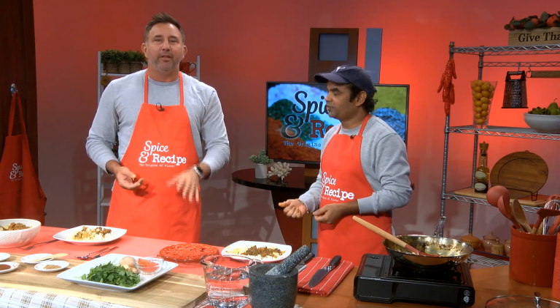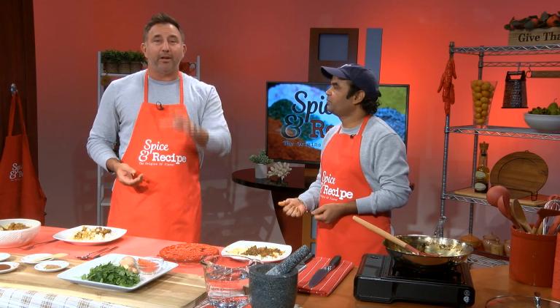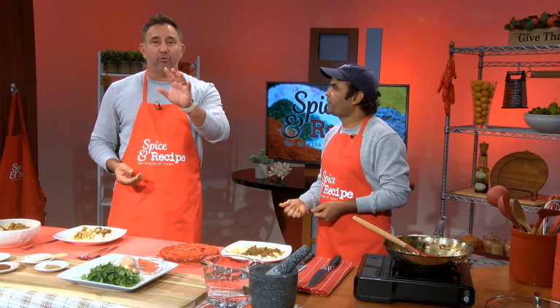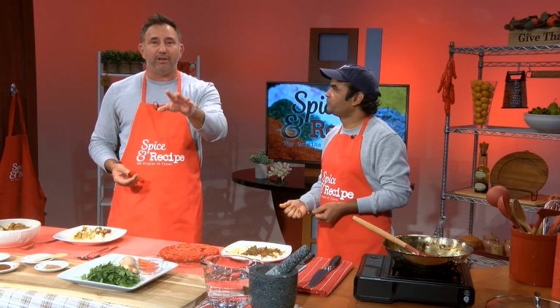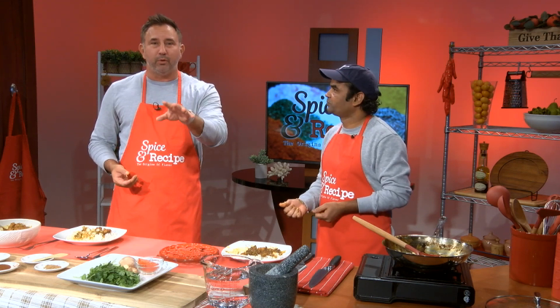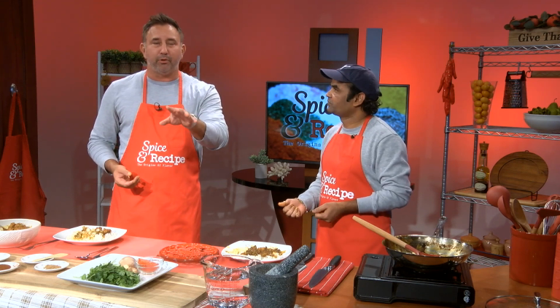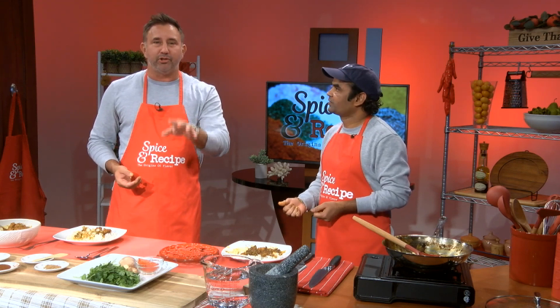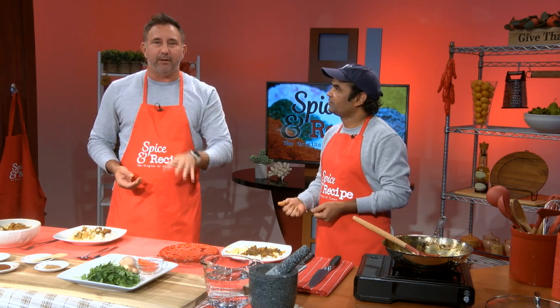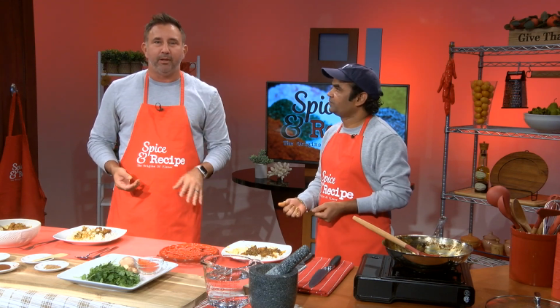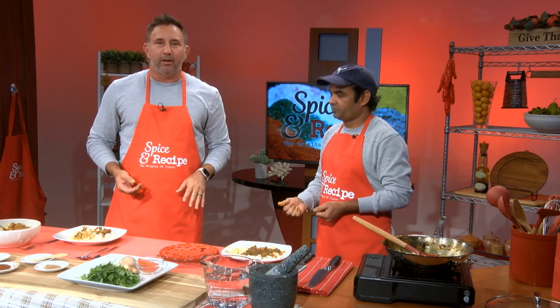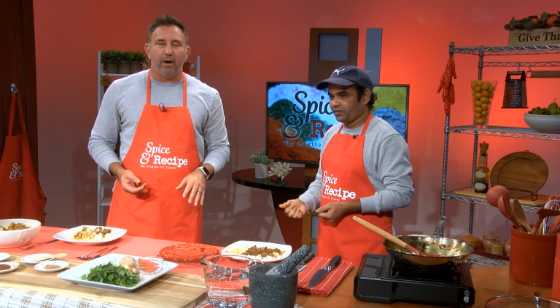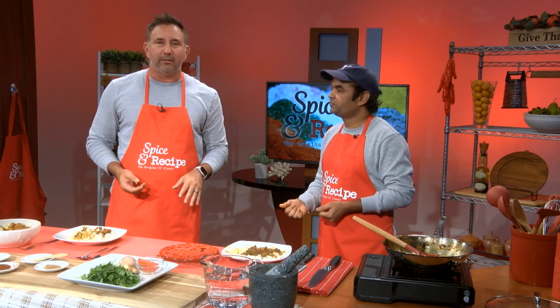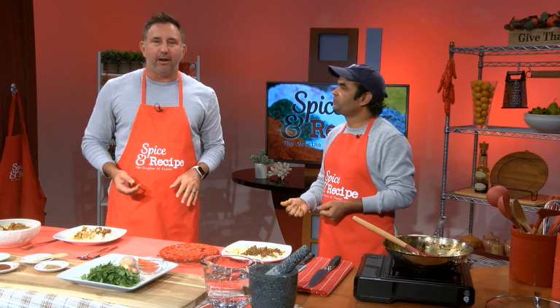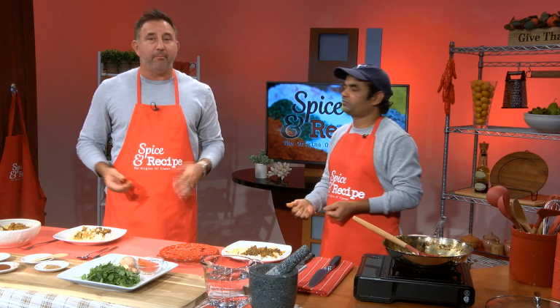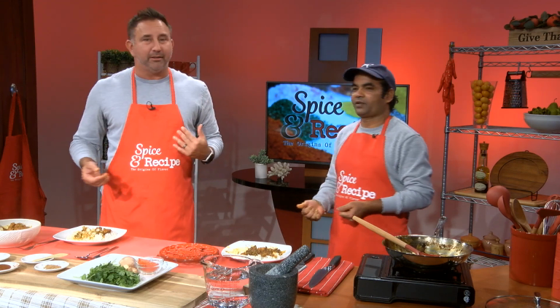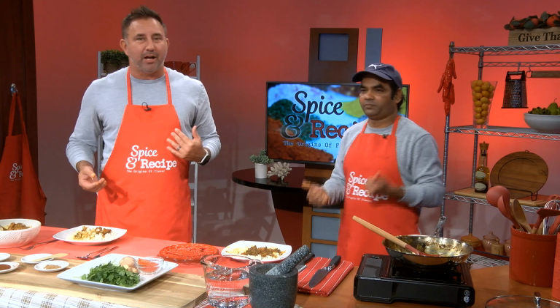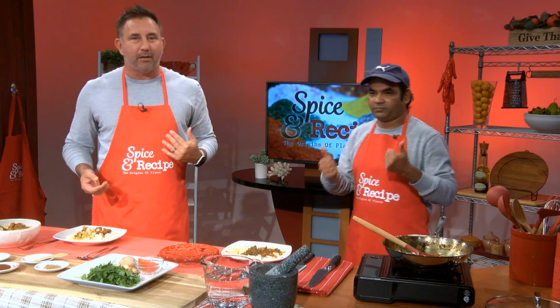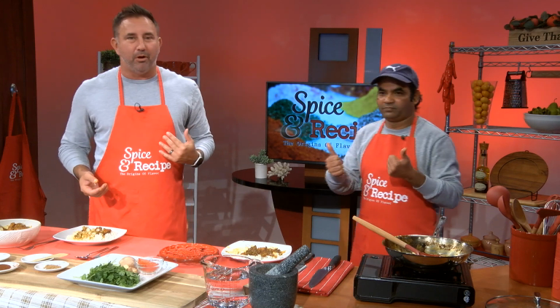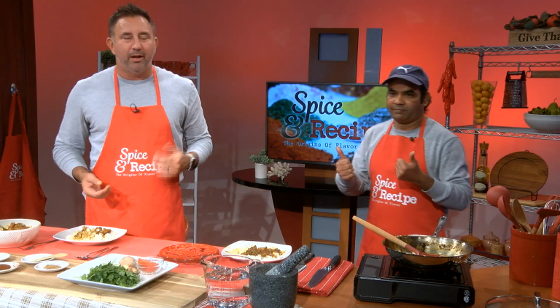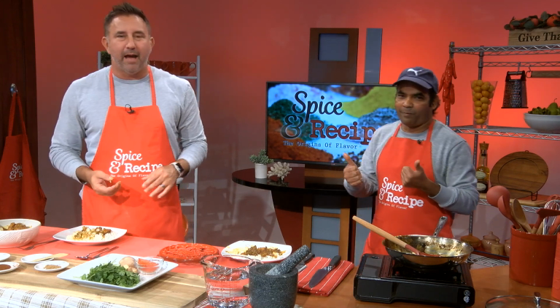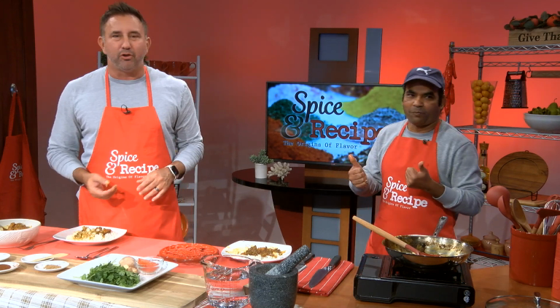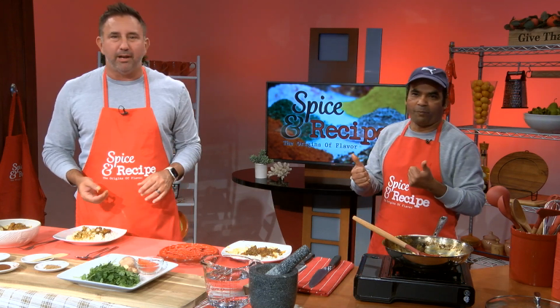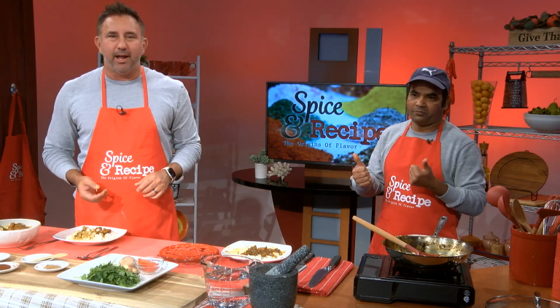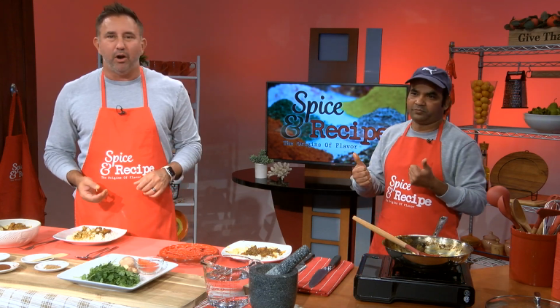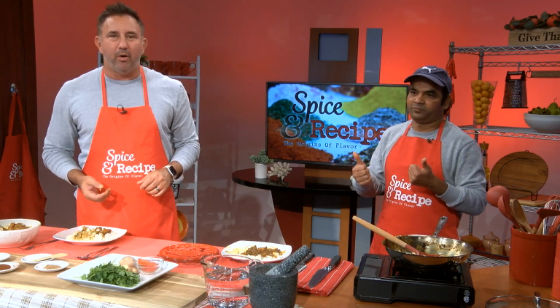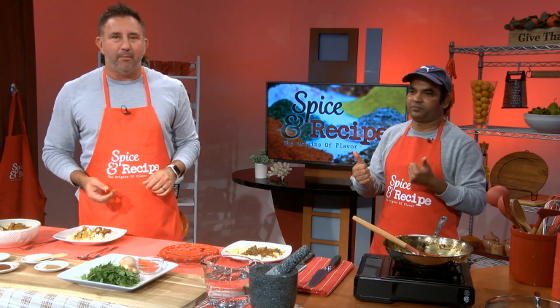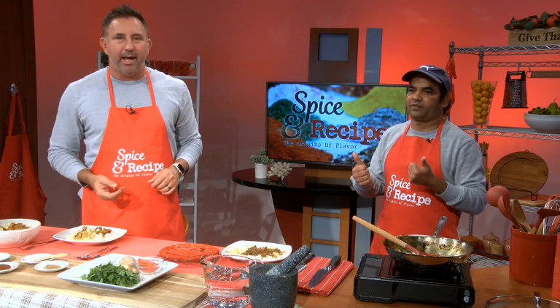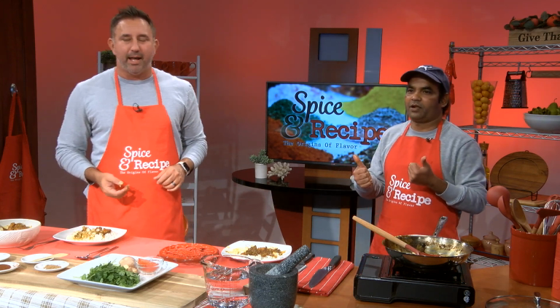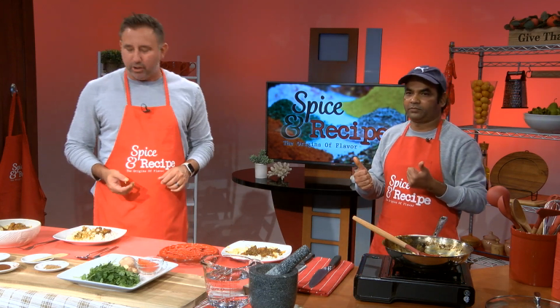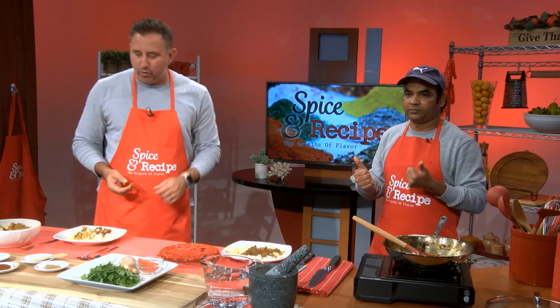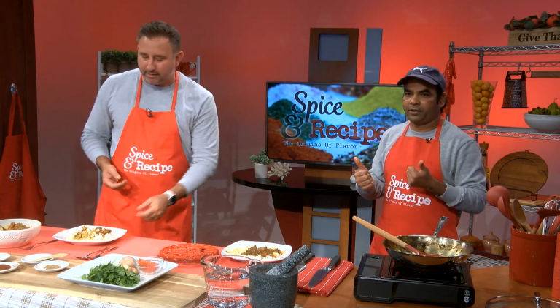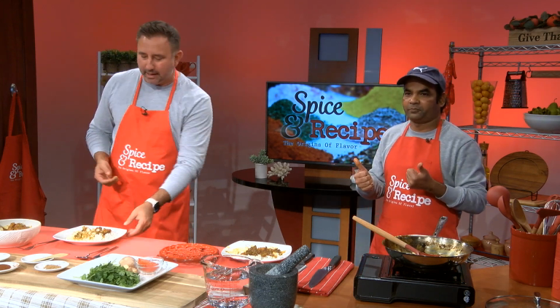Thanks for watching, we appreciate it. I'm Mike DiGiacomo — have a great day. O-M-A and the USA. Bye now, see you next time.